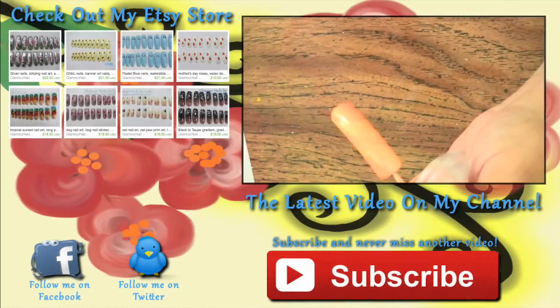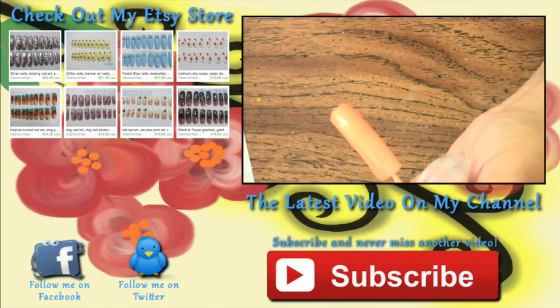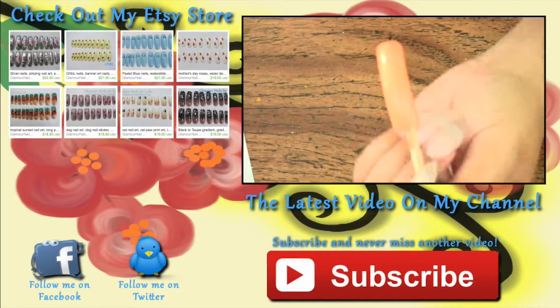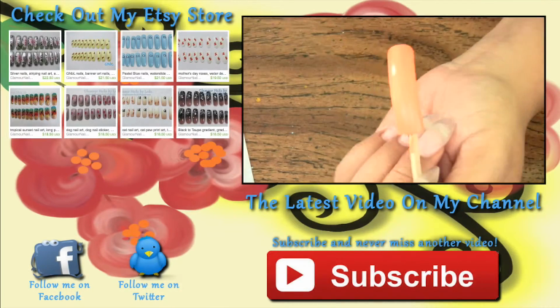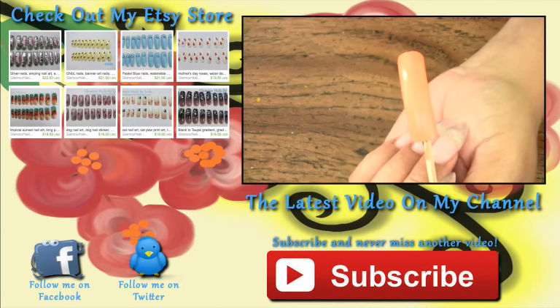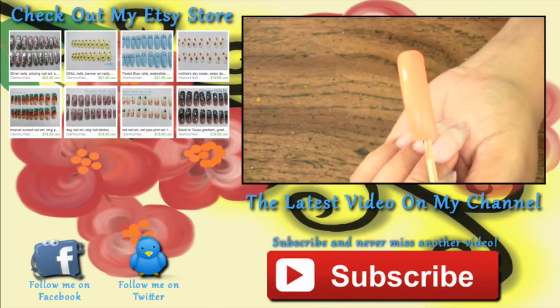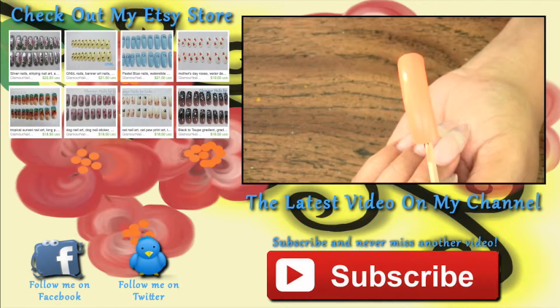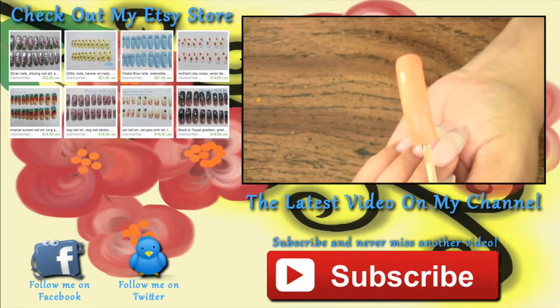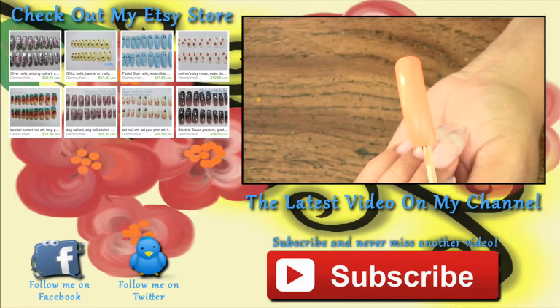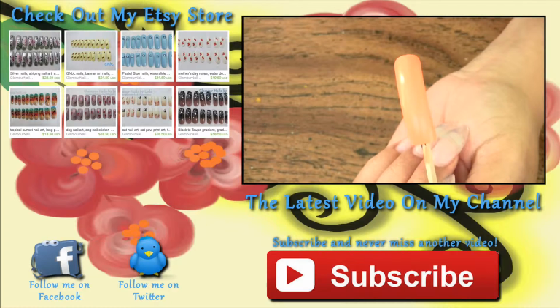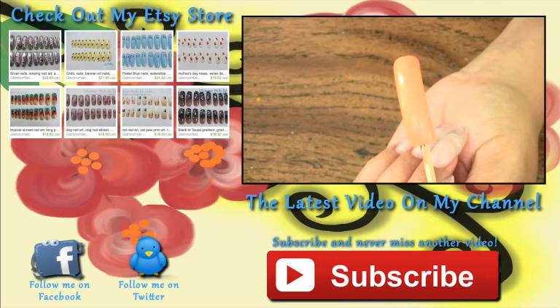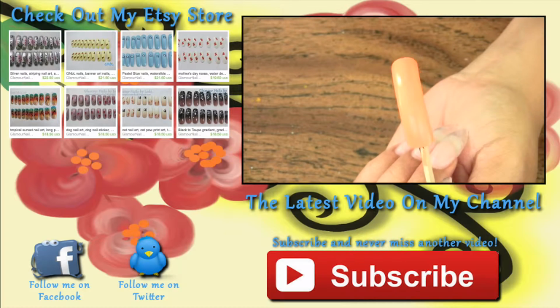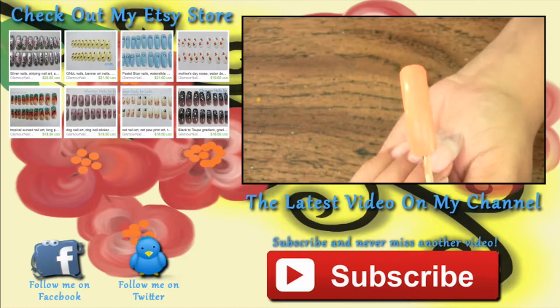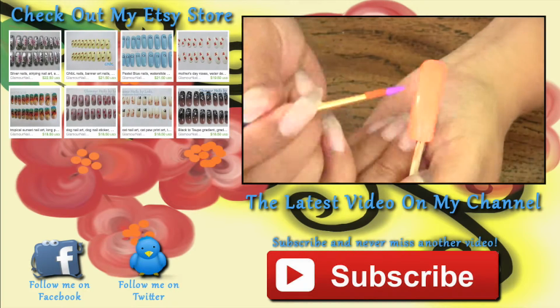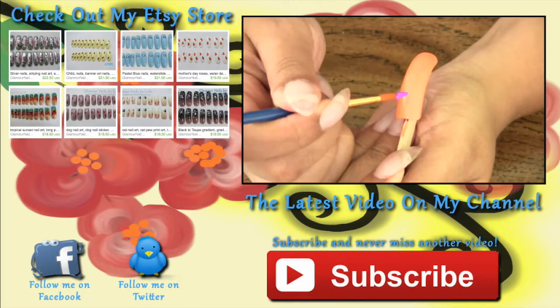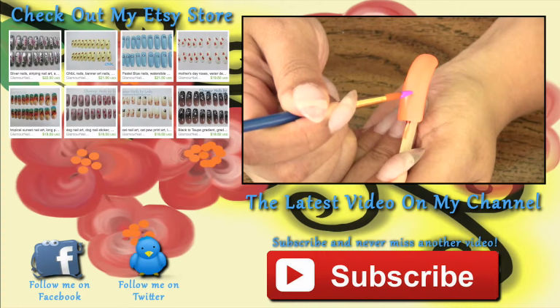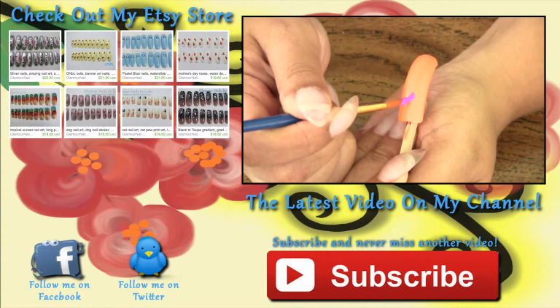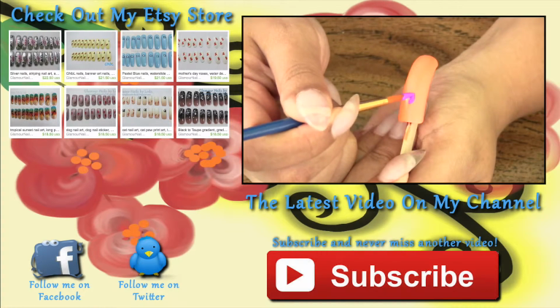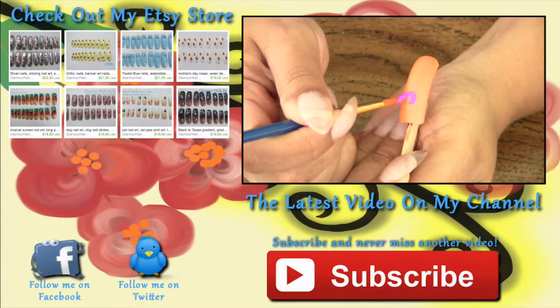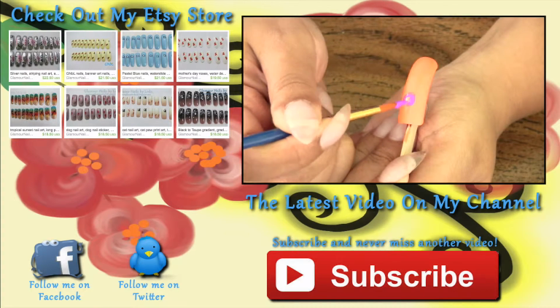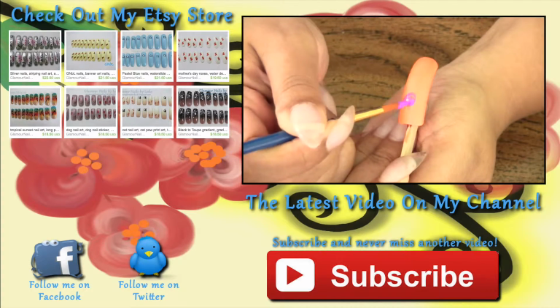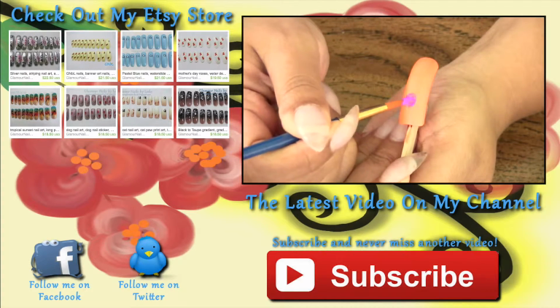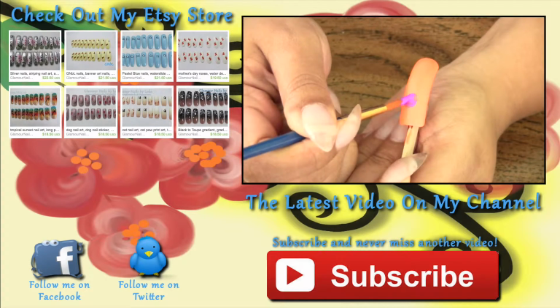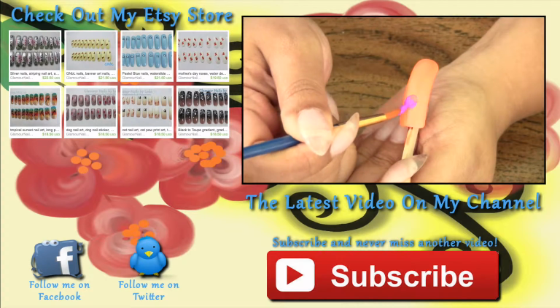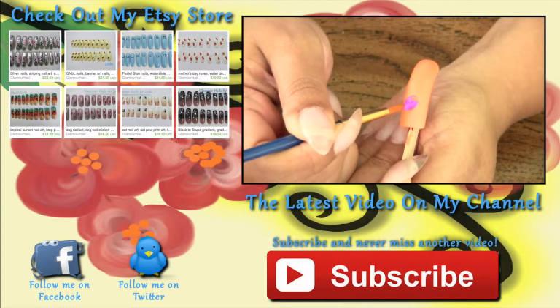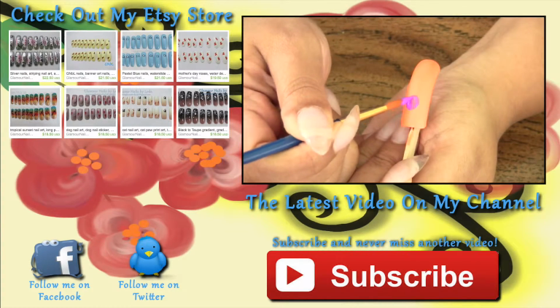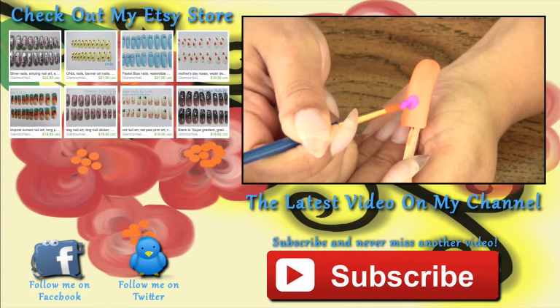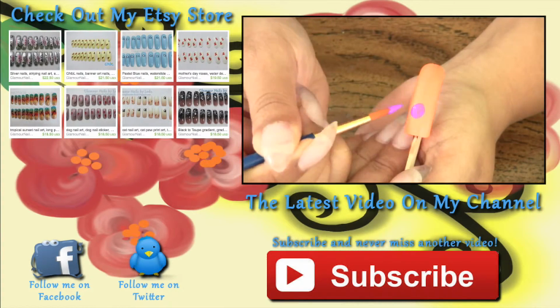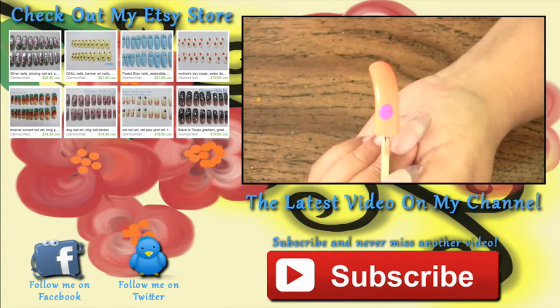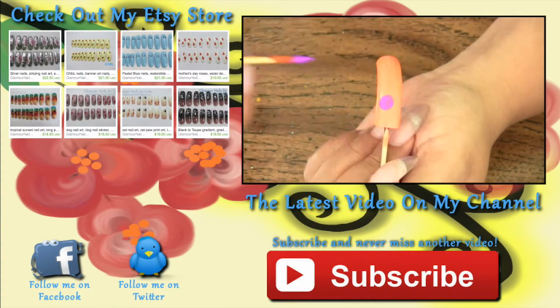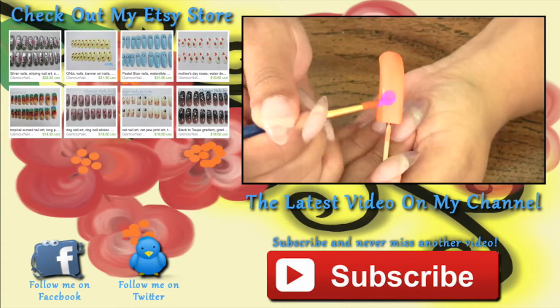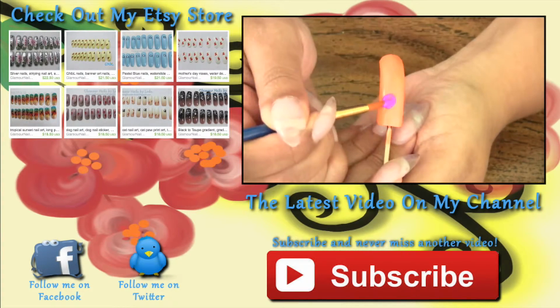Links to all my social media, my blog, Etsy store, eBay, as well as last week's video are all in the description box below.